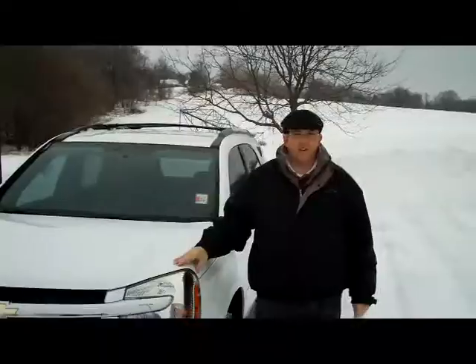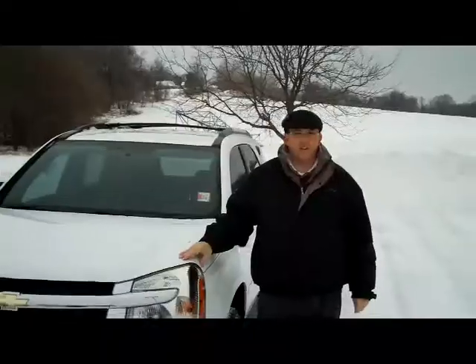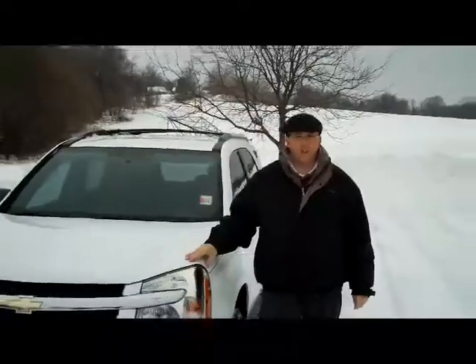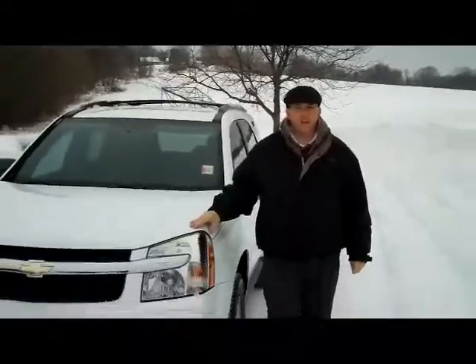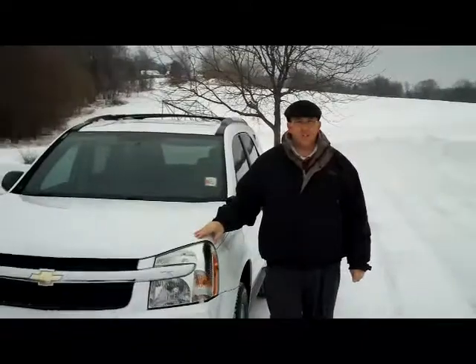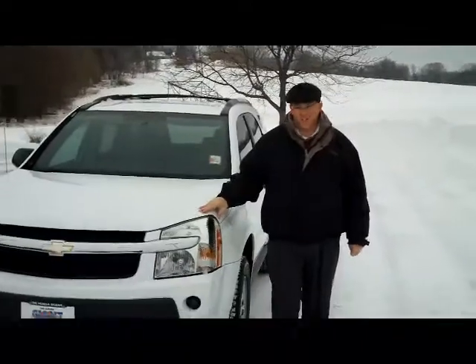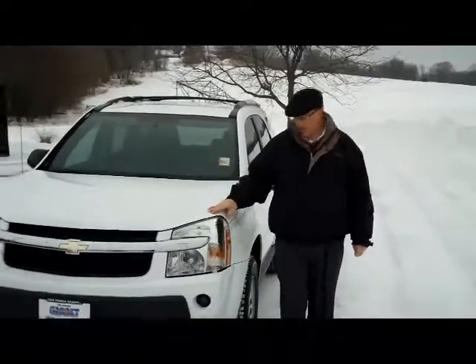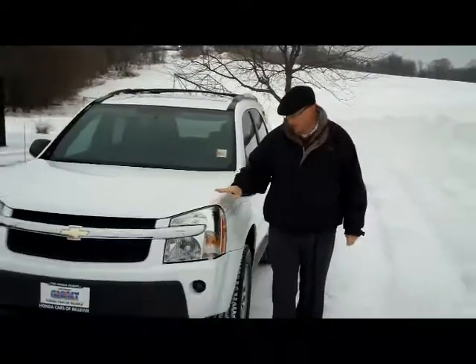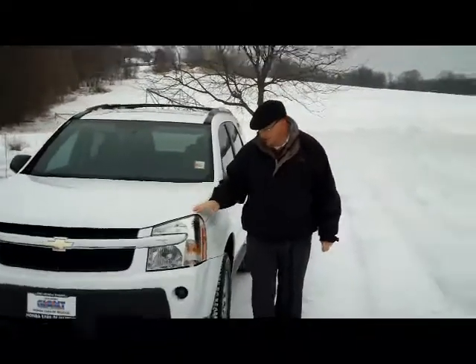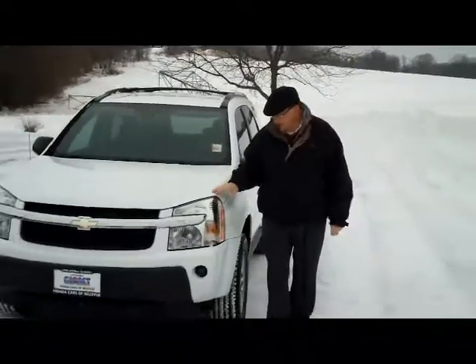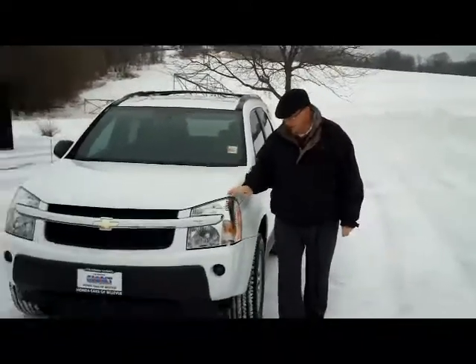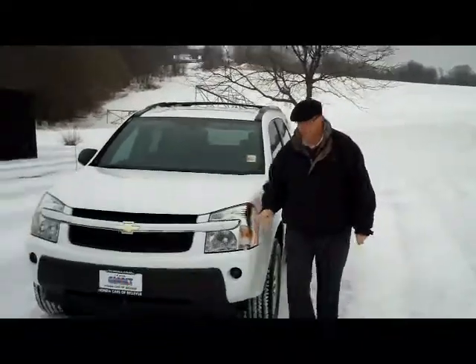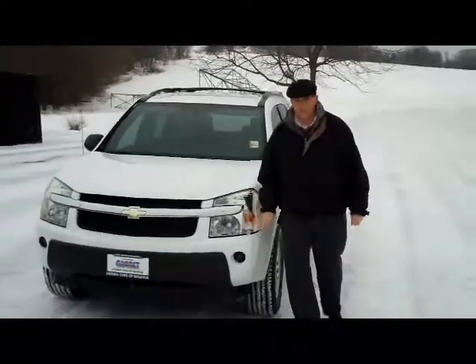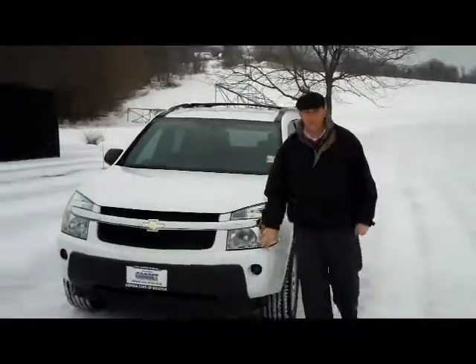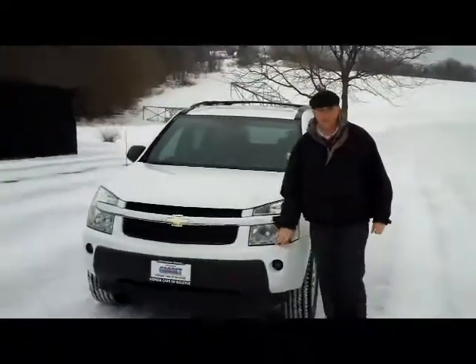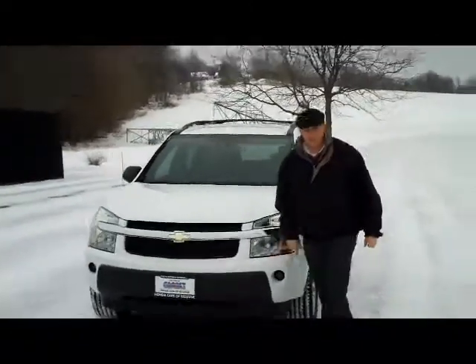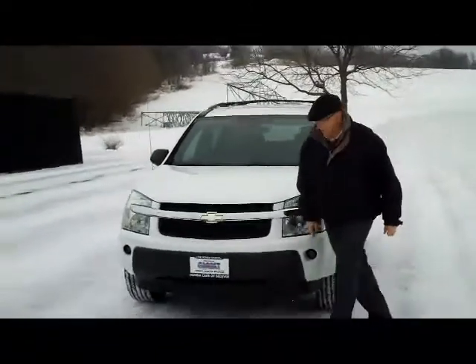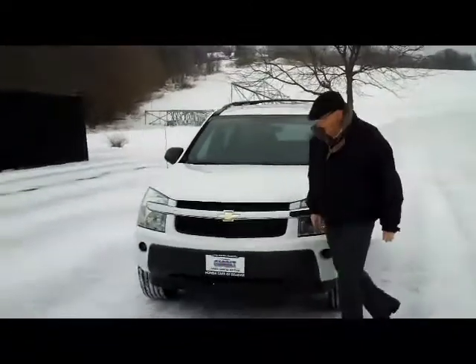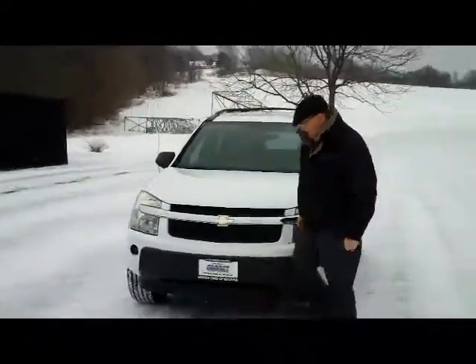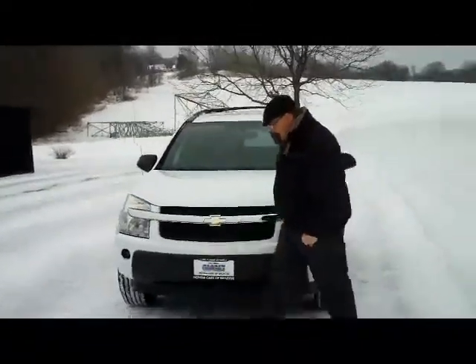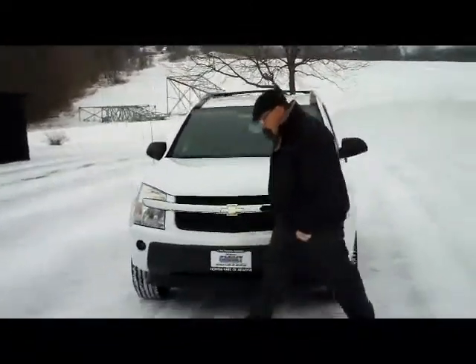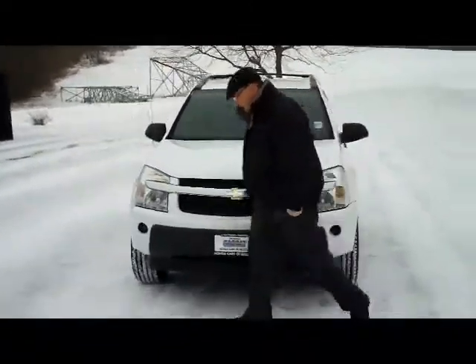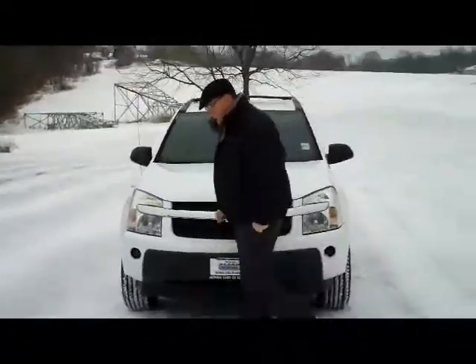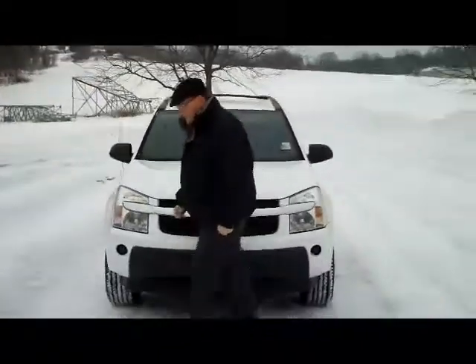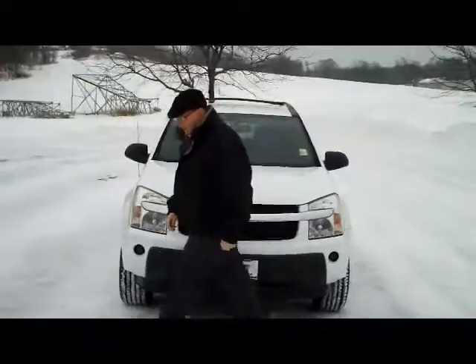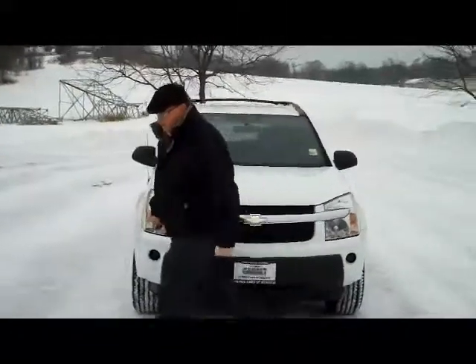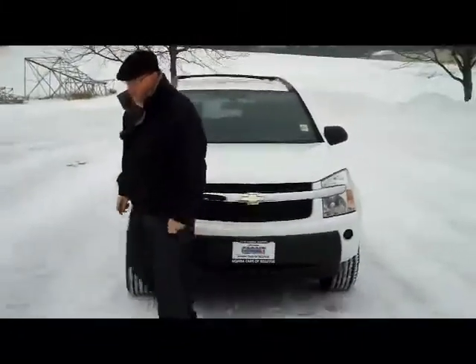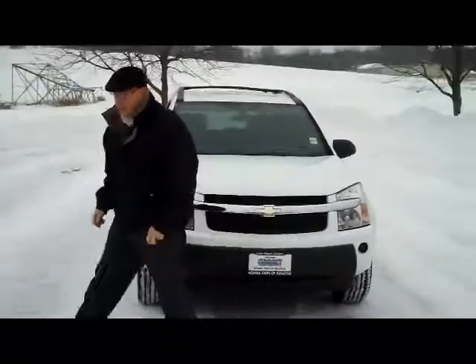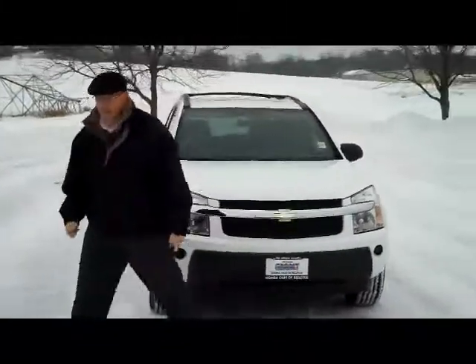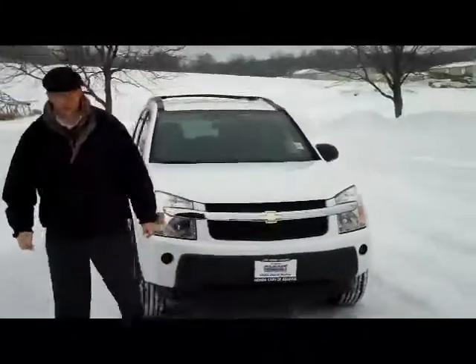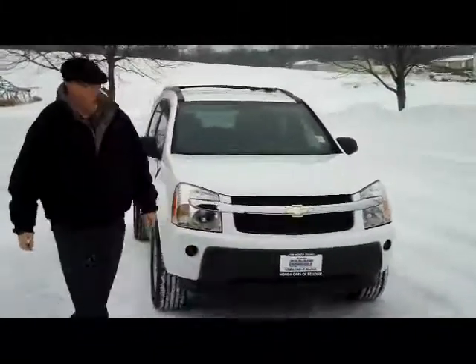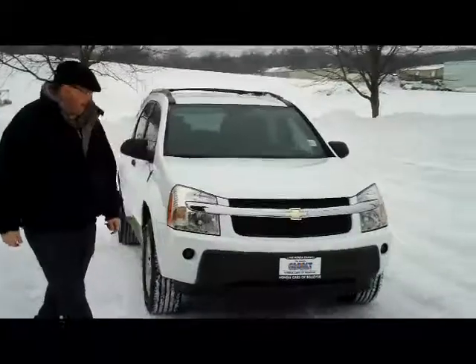I'm here for the Honda Giant, here to show you this 2005 Chevy Equinox LS model. Just came in on trade.